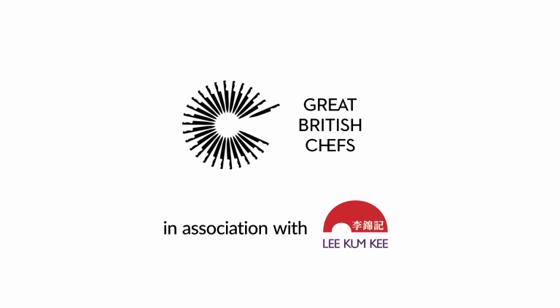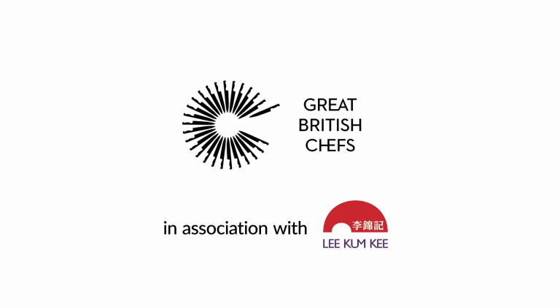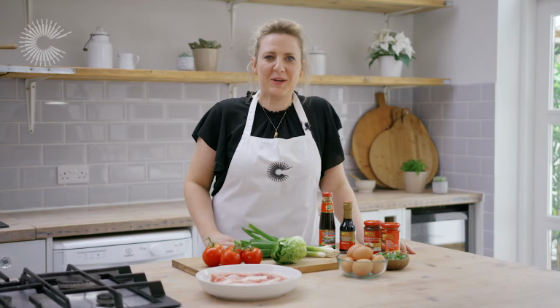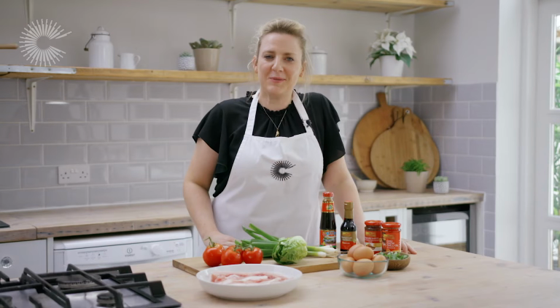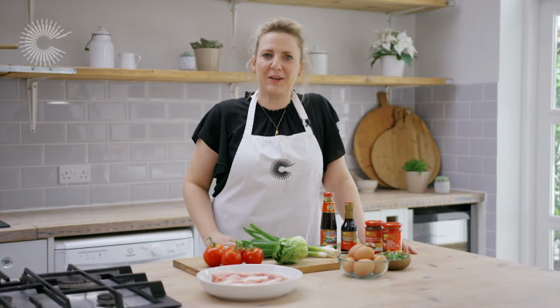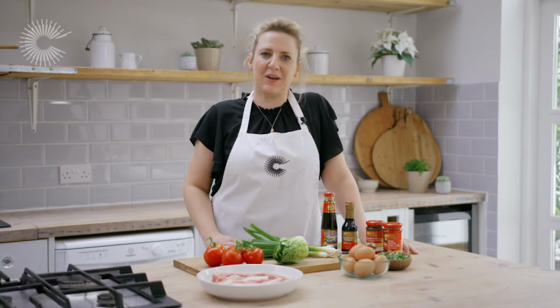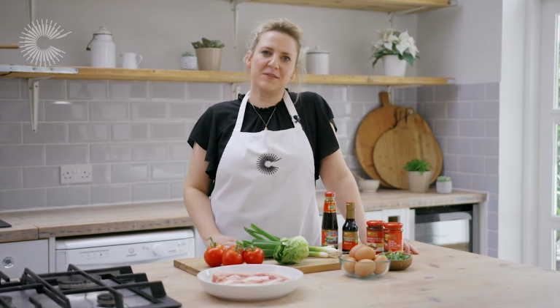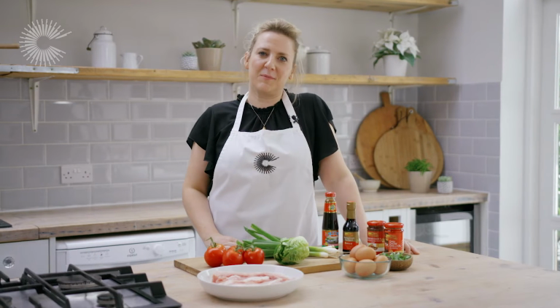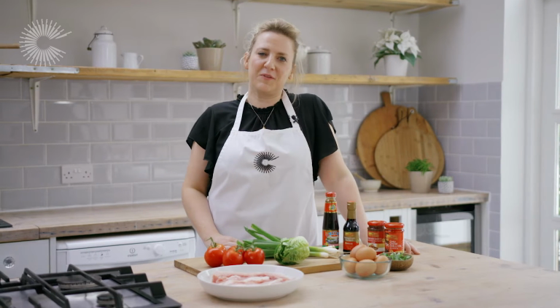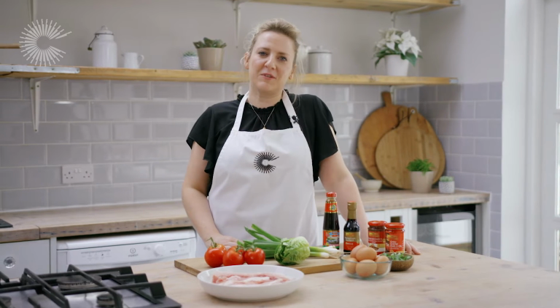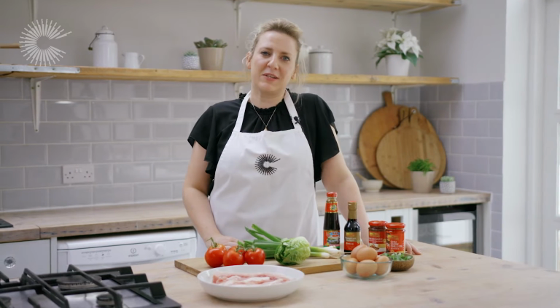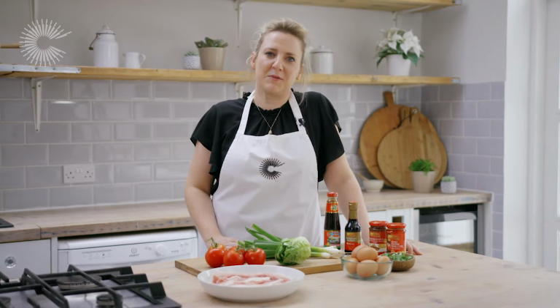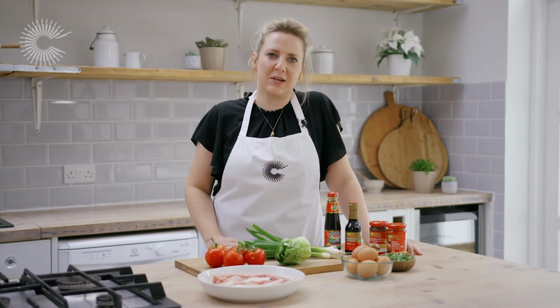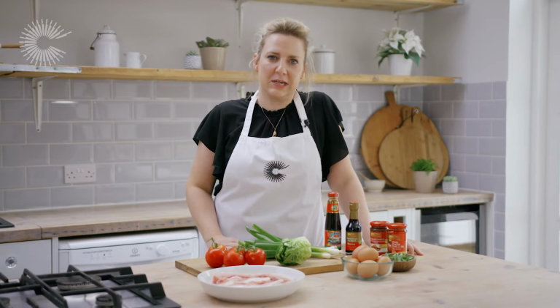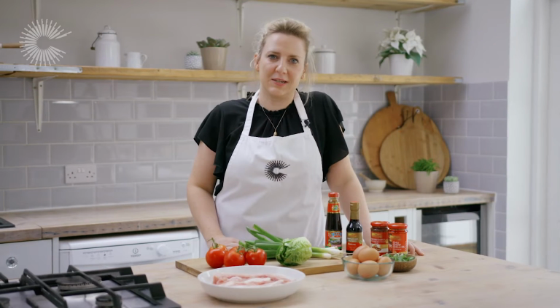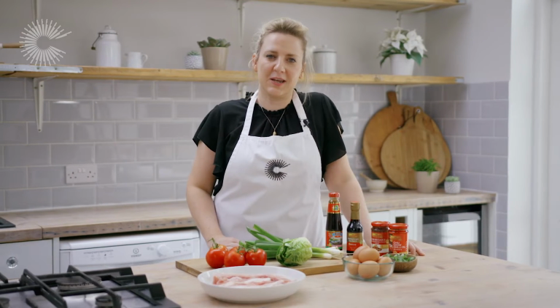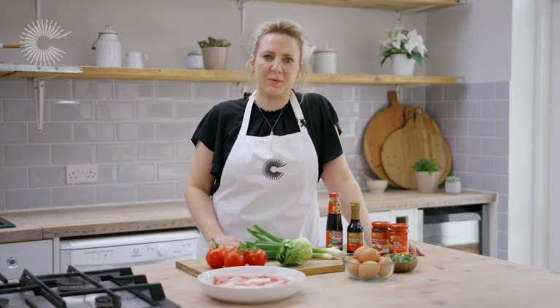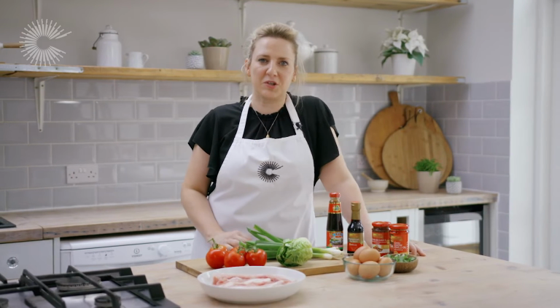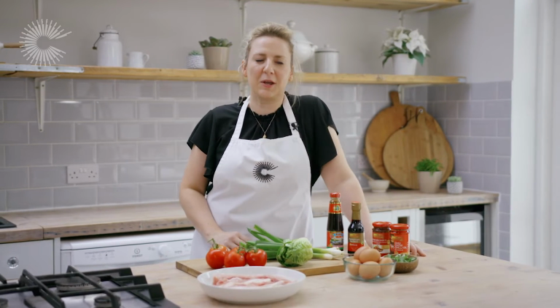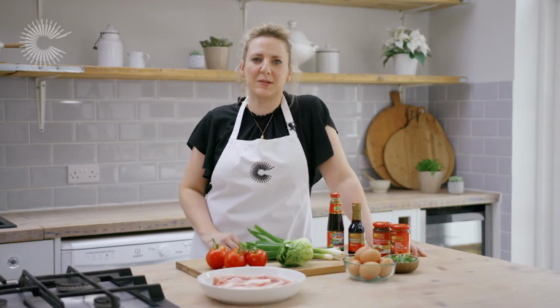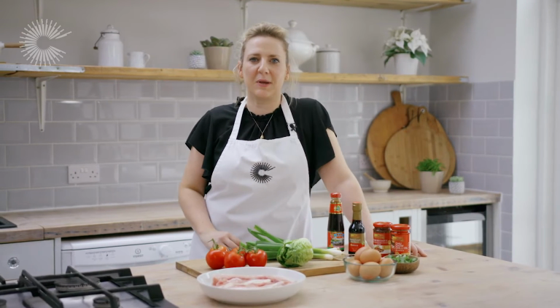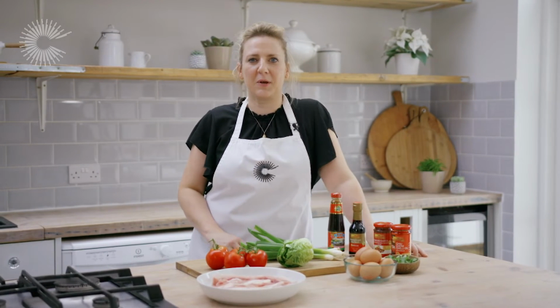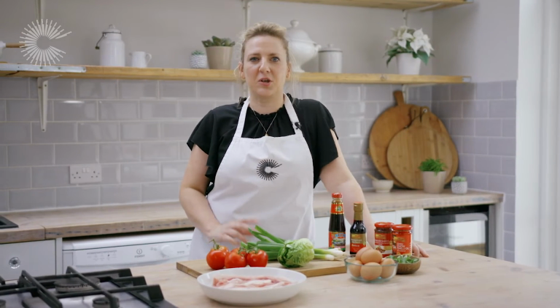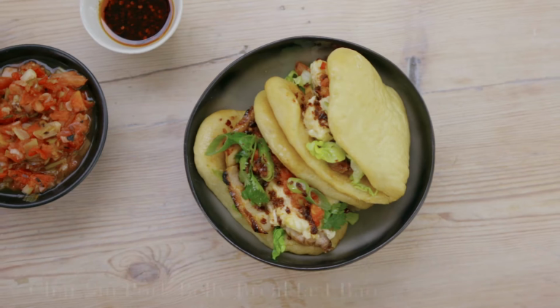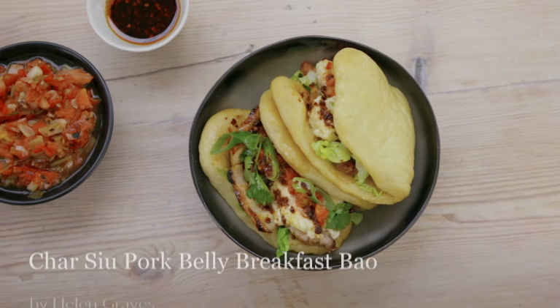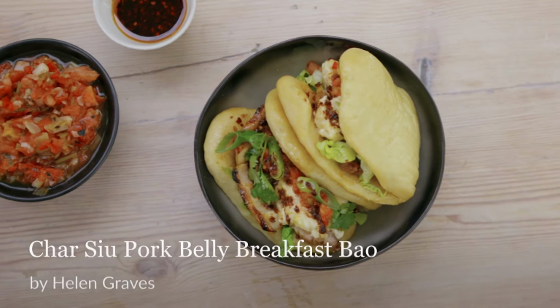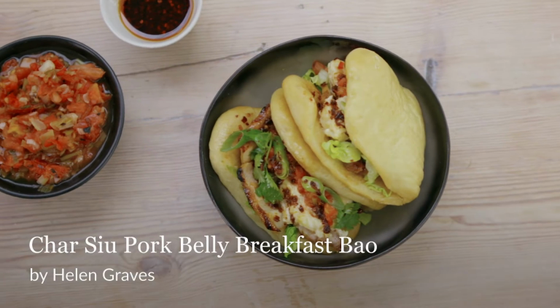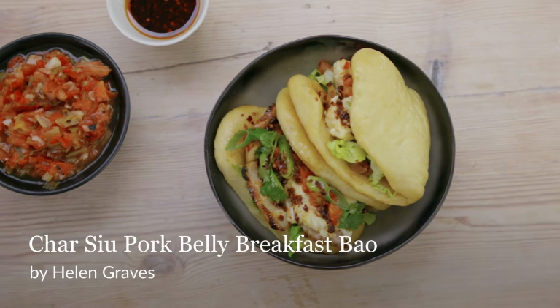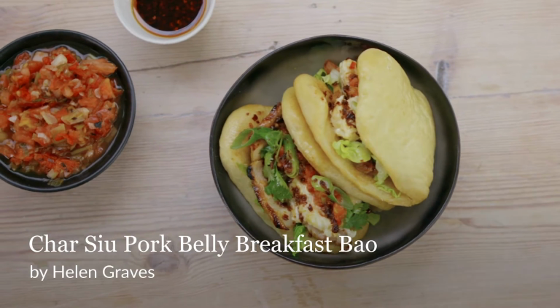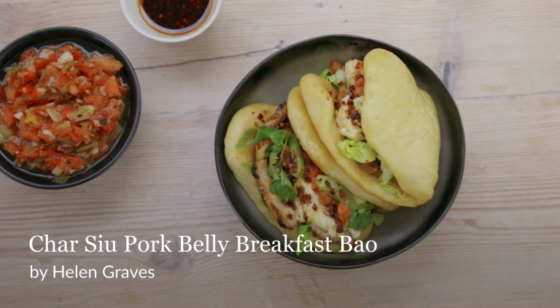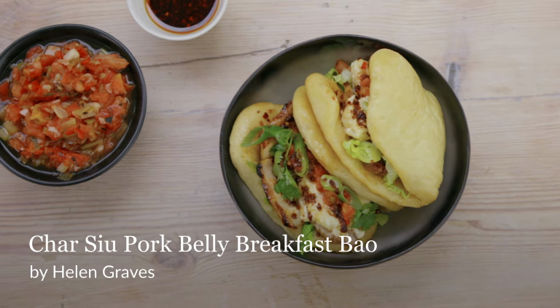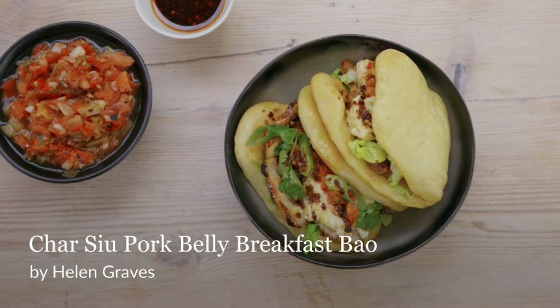Hello, my name is Helen Graves, I'm a food and recipe writer and today I'm going to show you how to make my char siu pork belly breakfast bao.